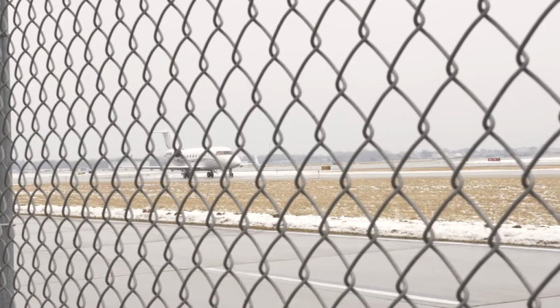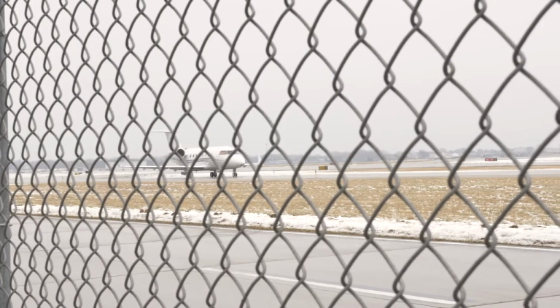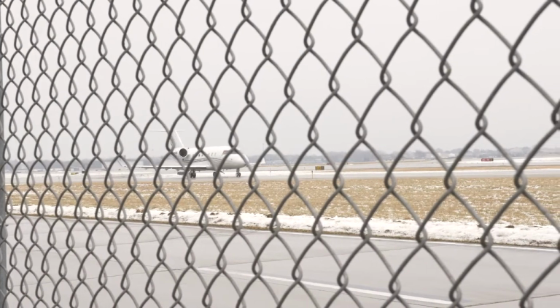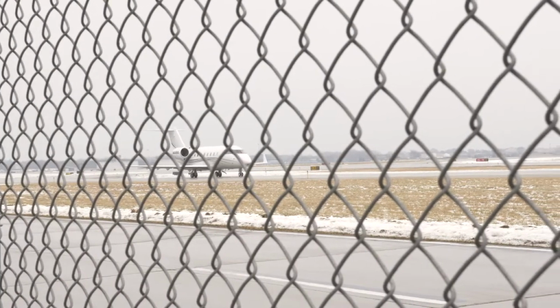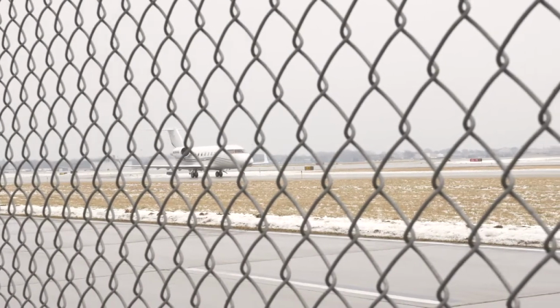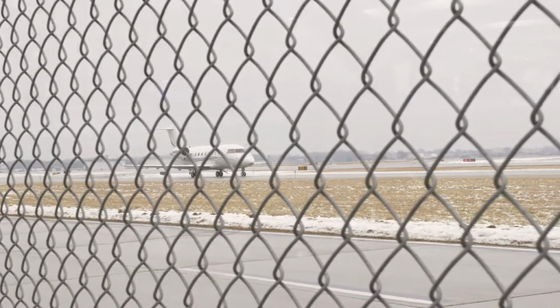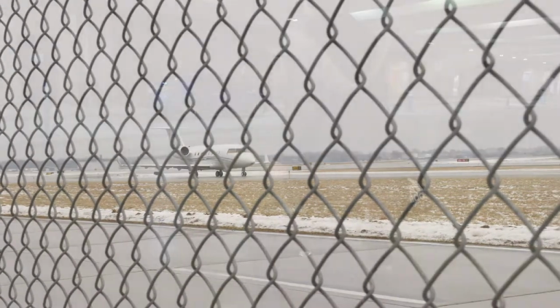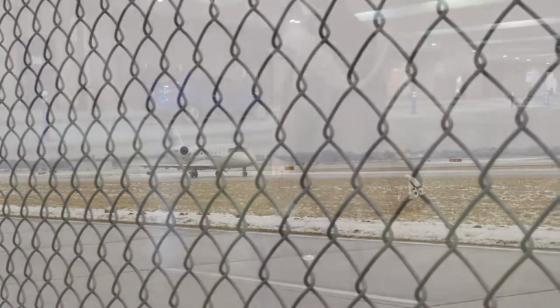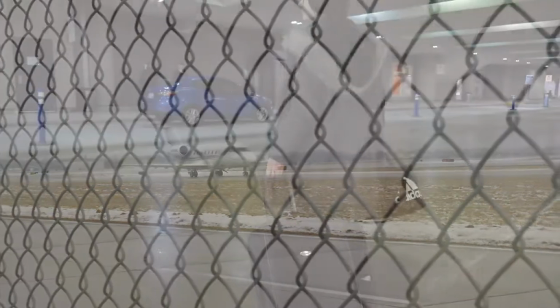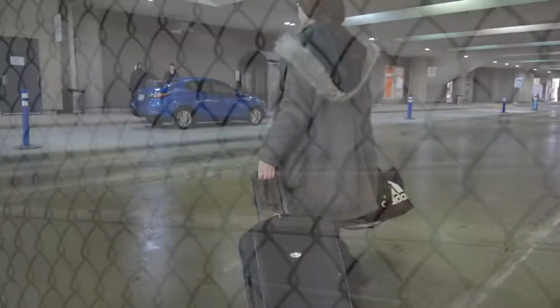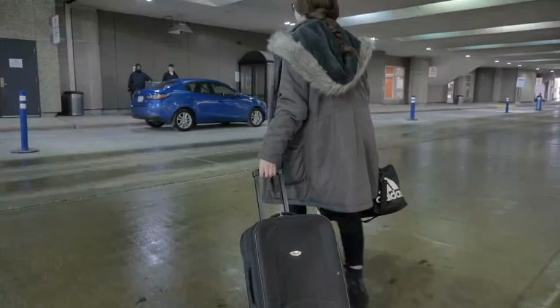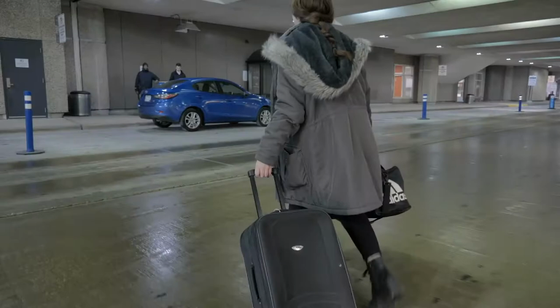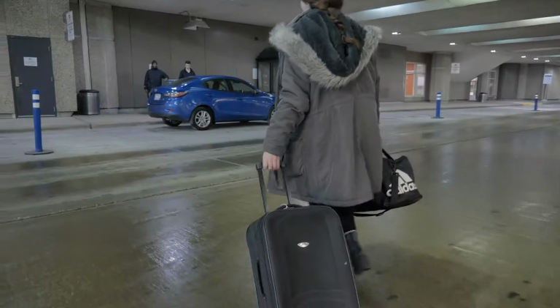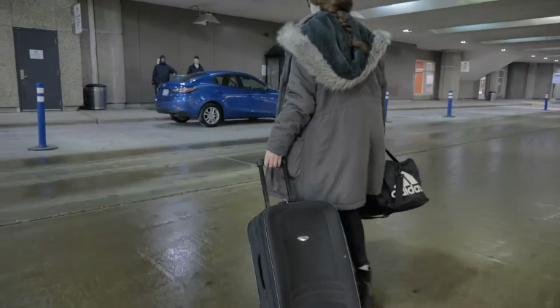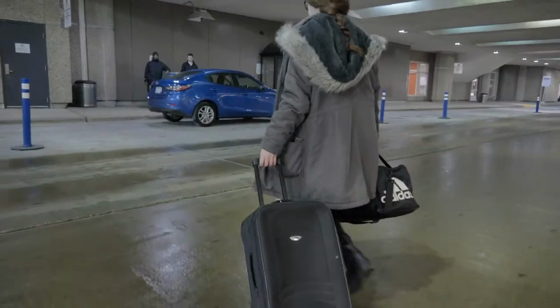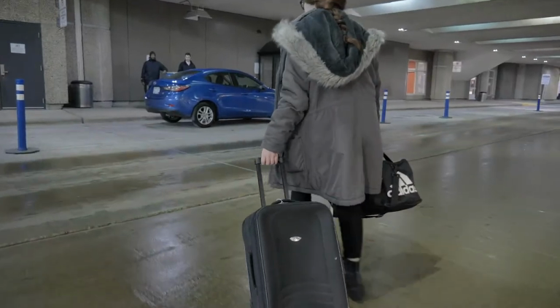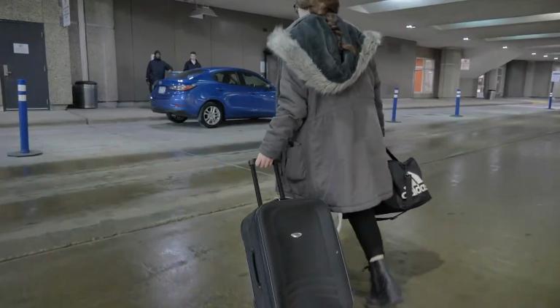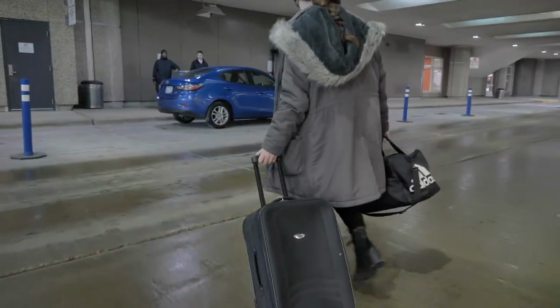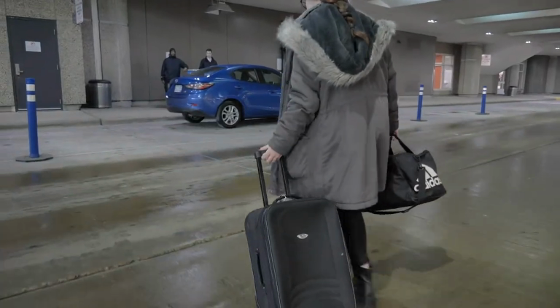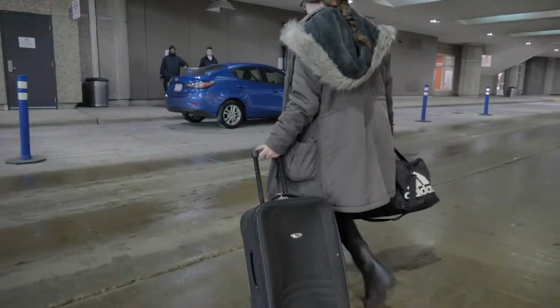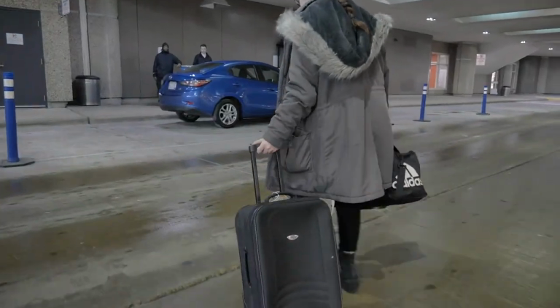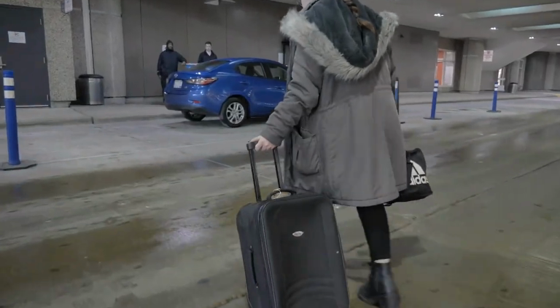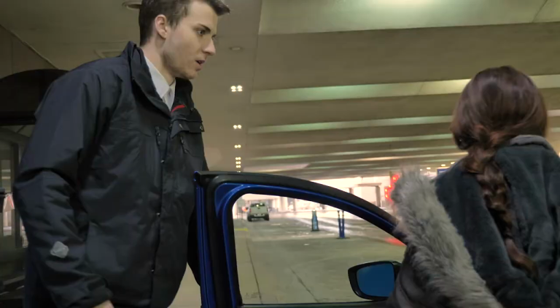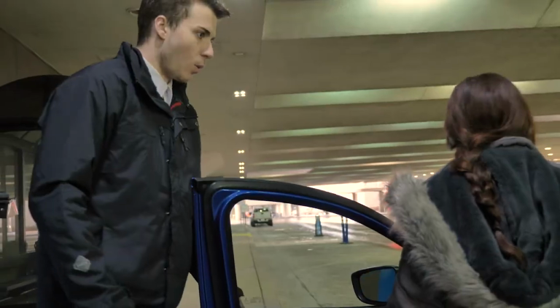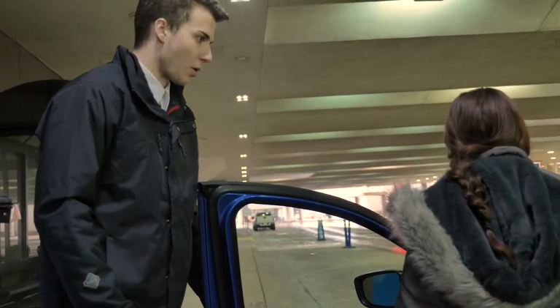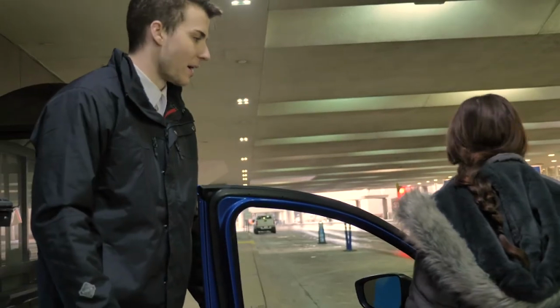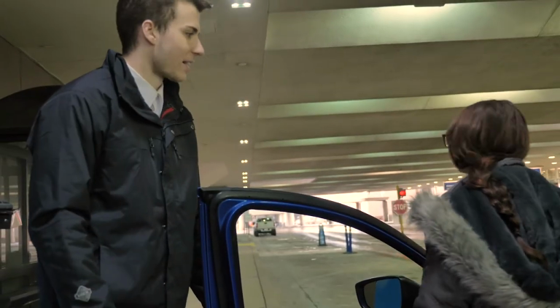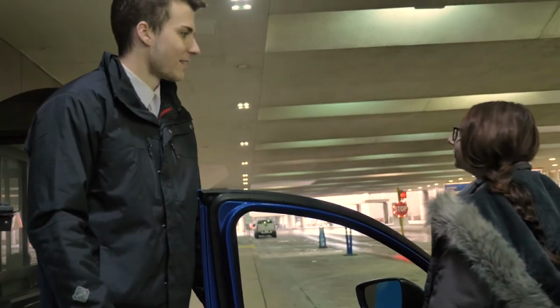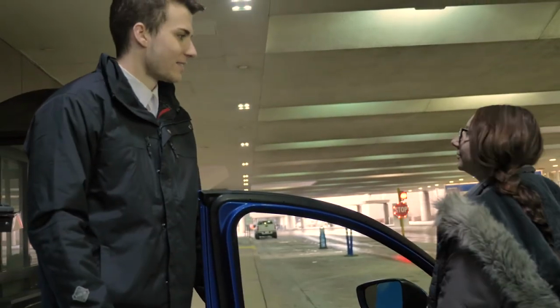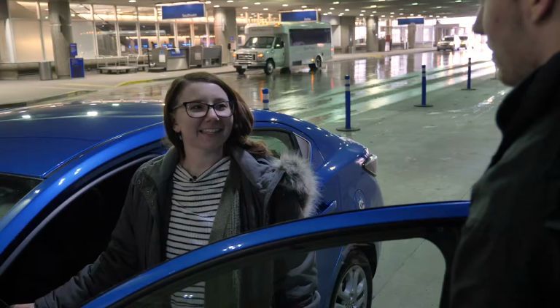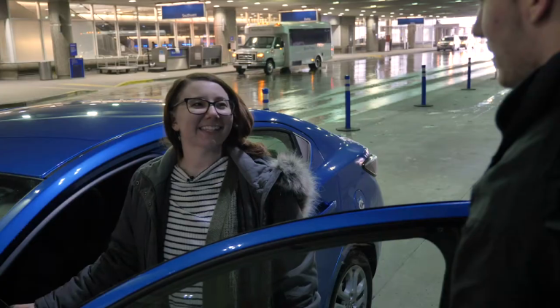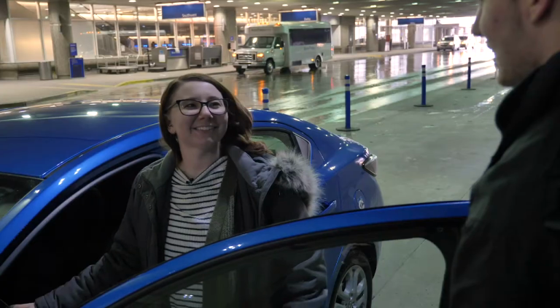And when you return, our staff will have your car waiting for you. Welcome back. Thank you.